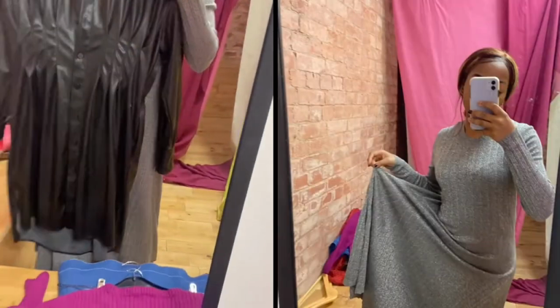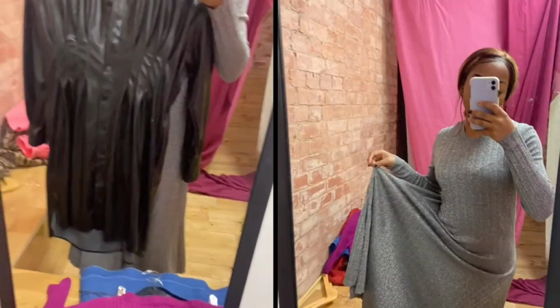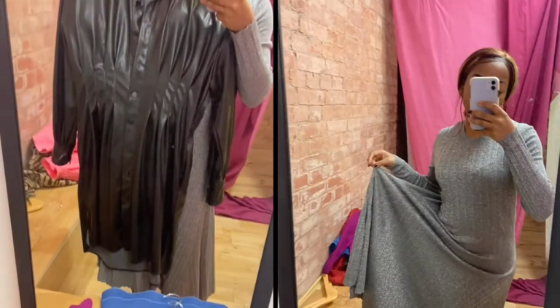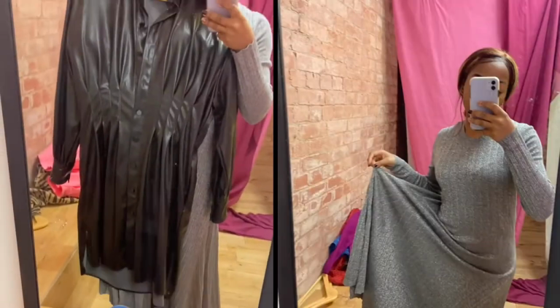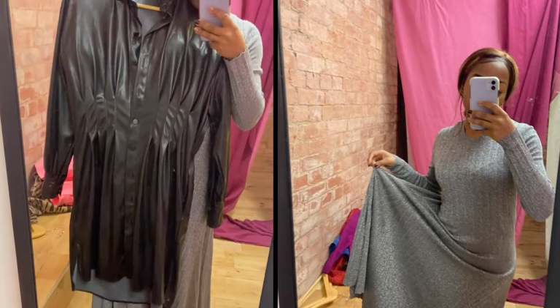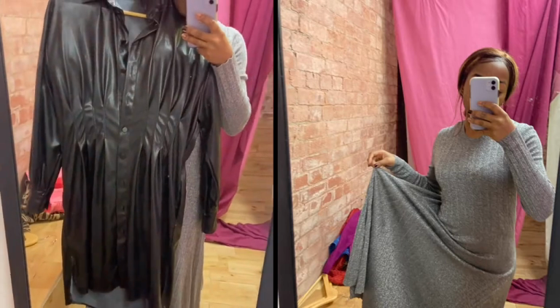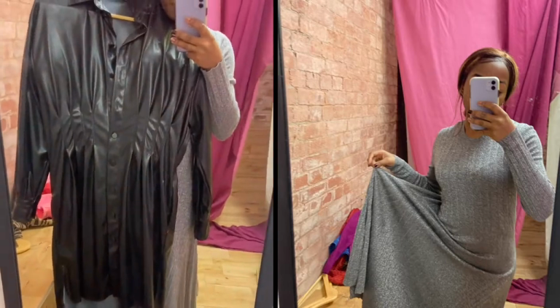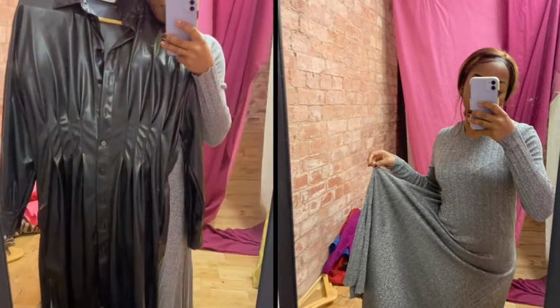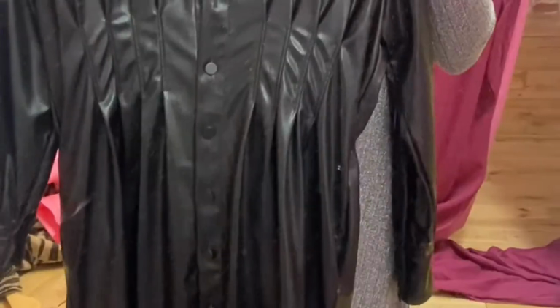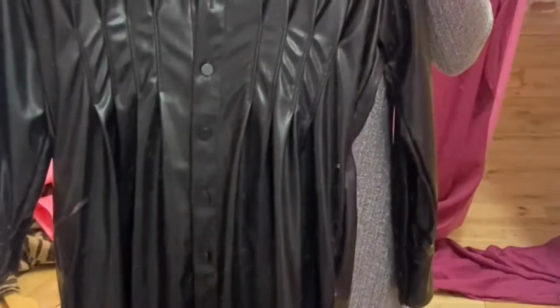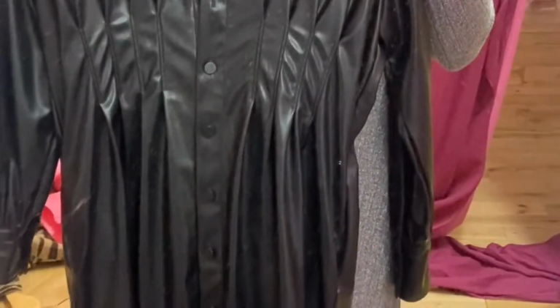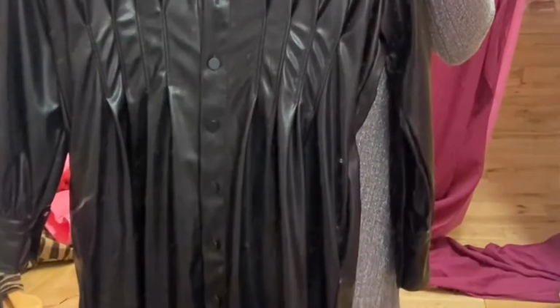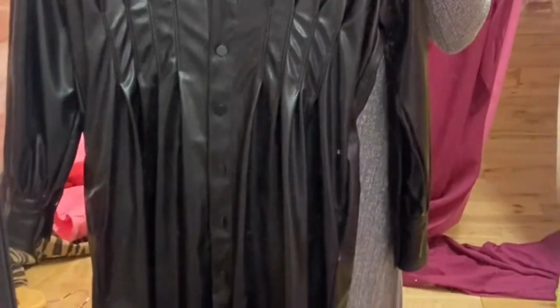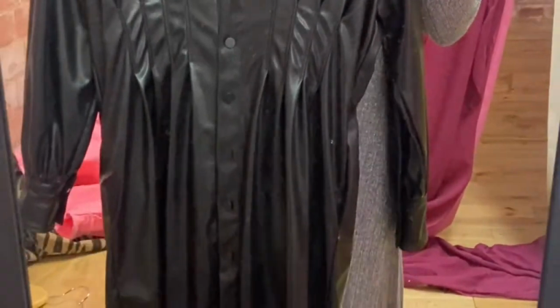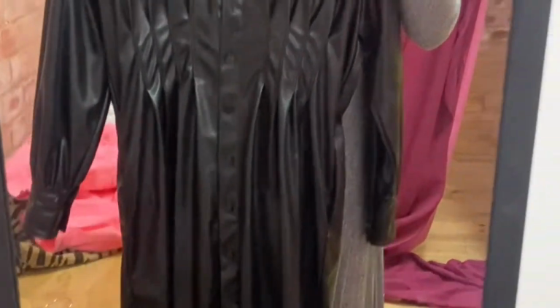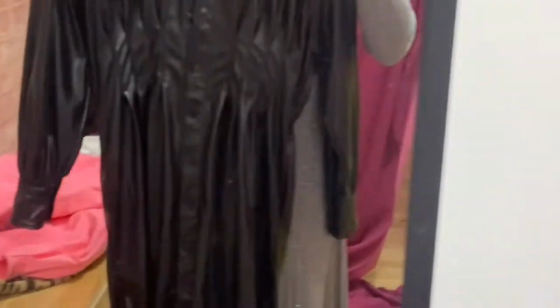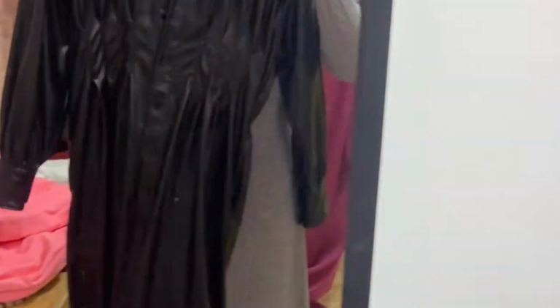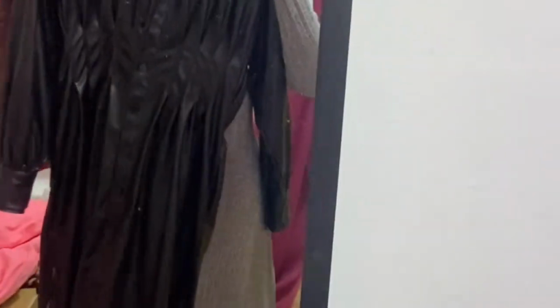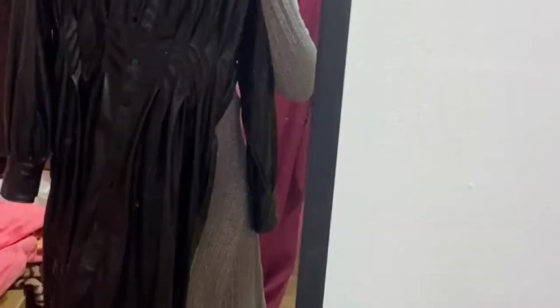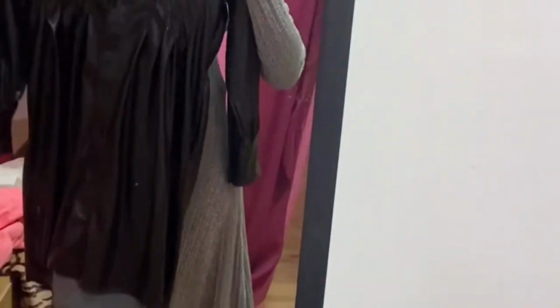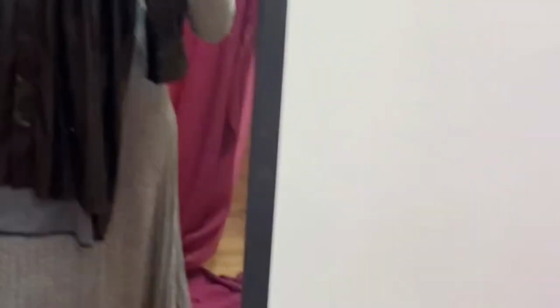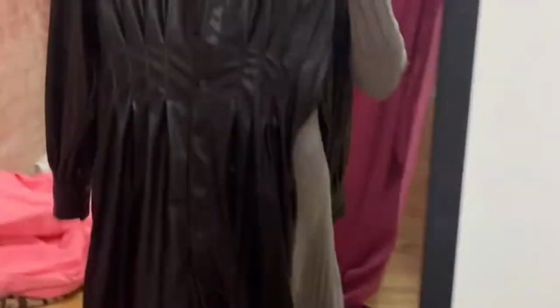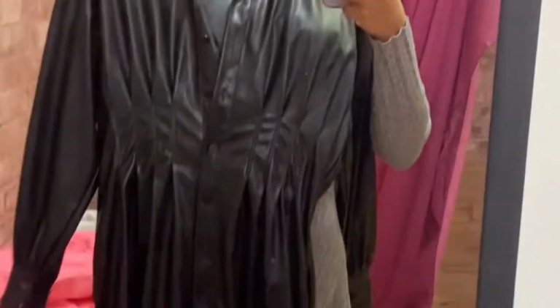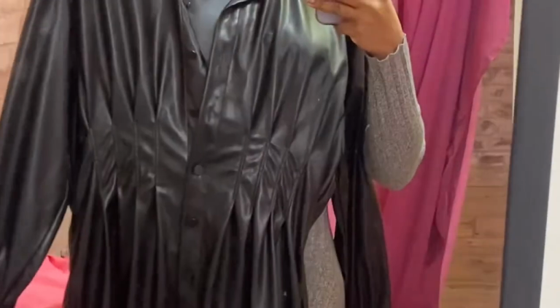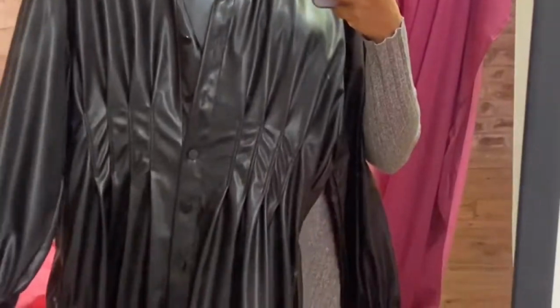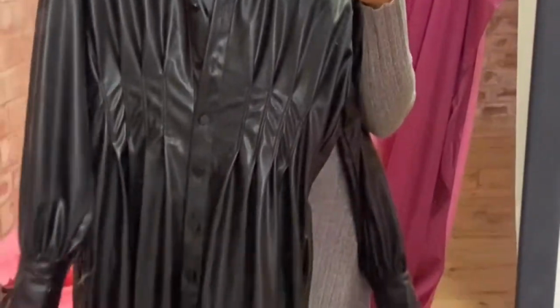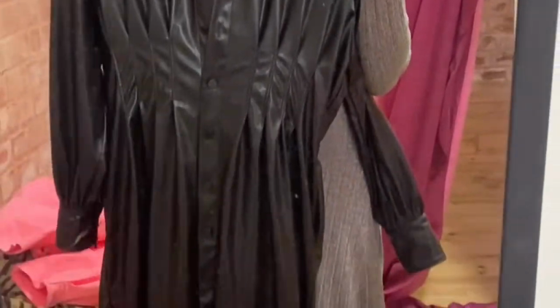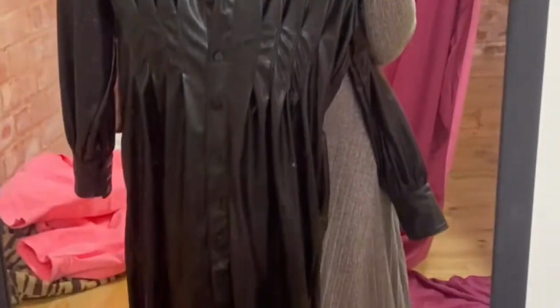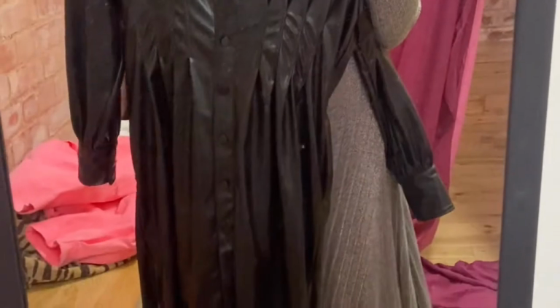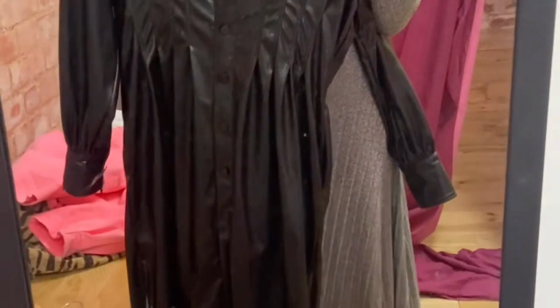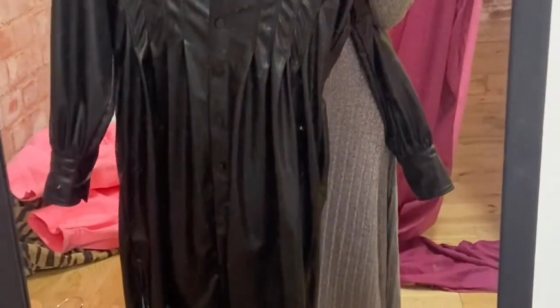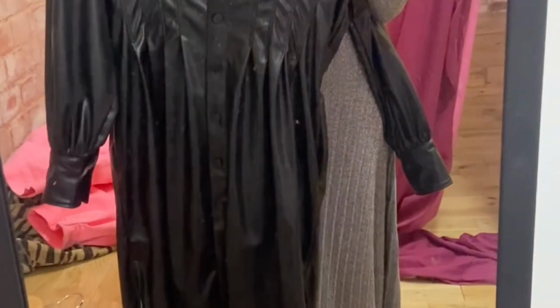I also had this leather dress, and it was just way too big for me to try on — but look at it, look at it.